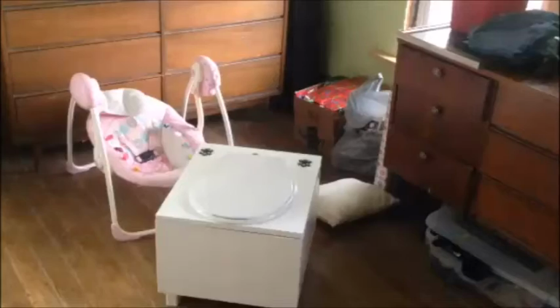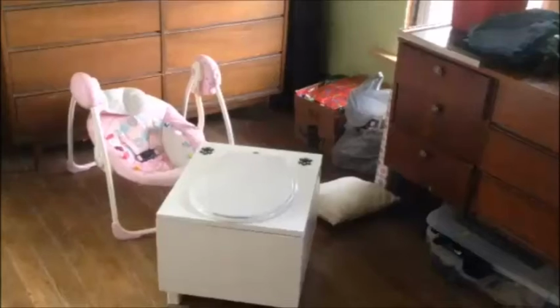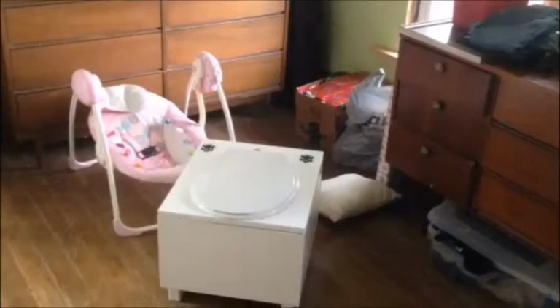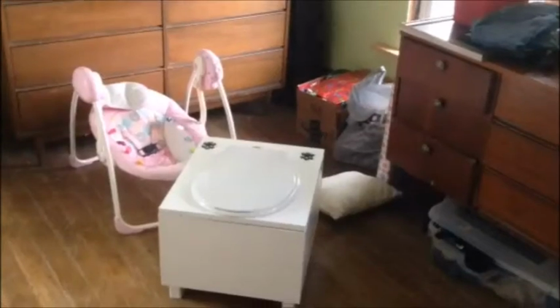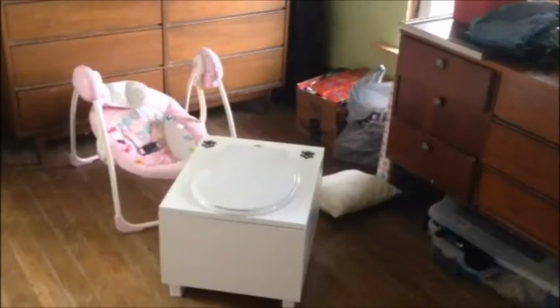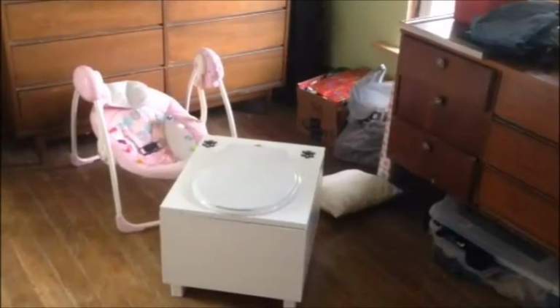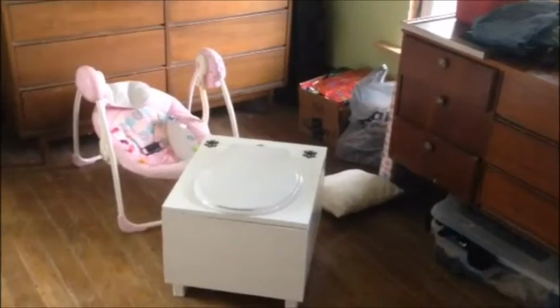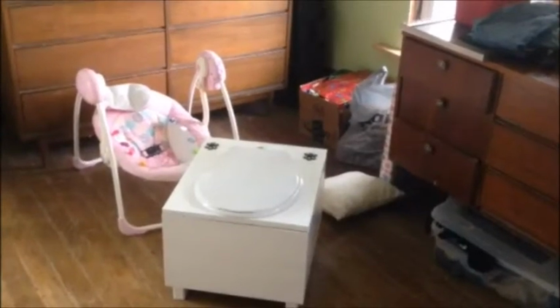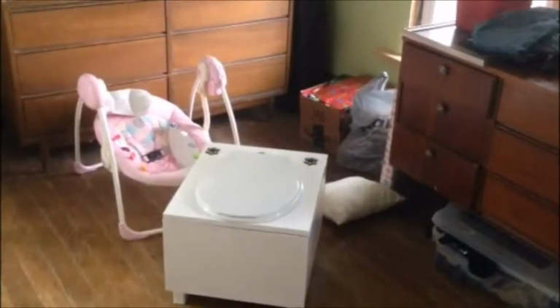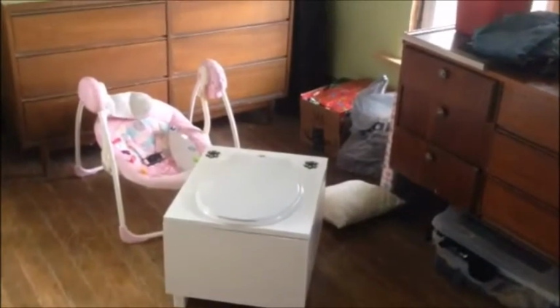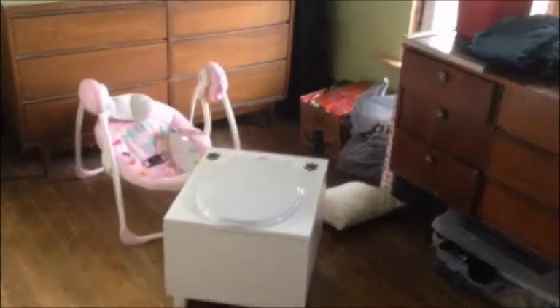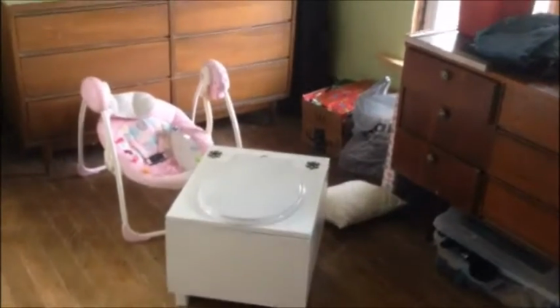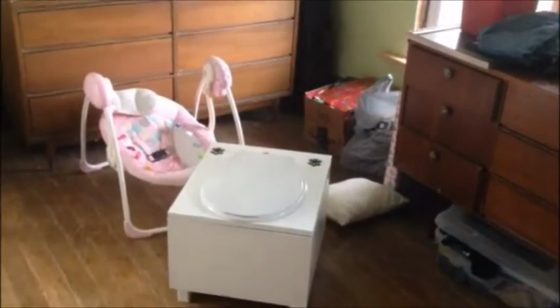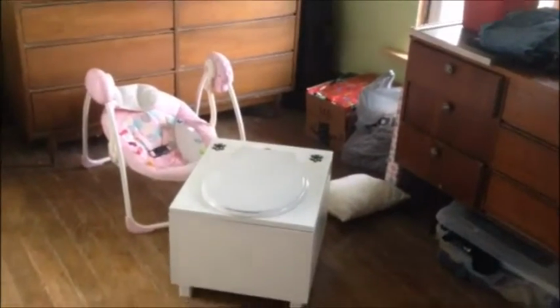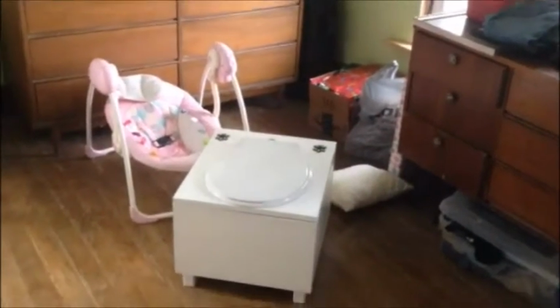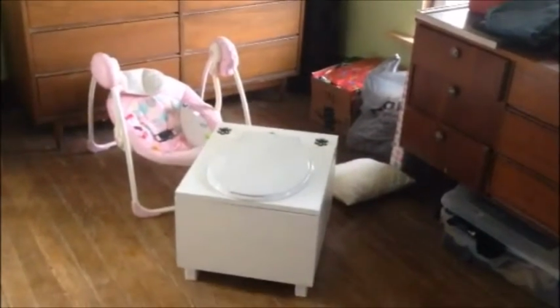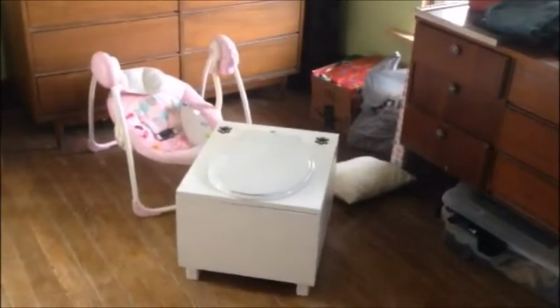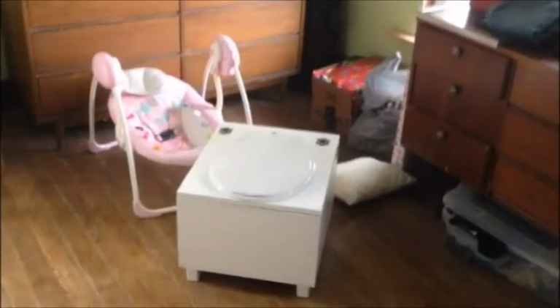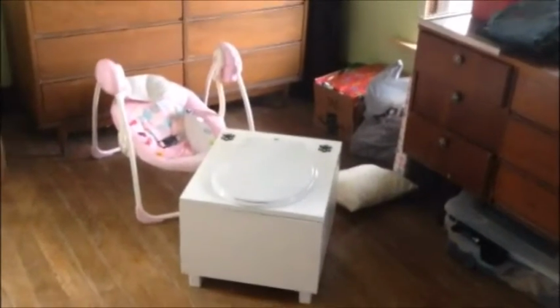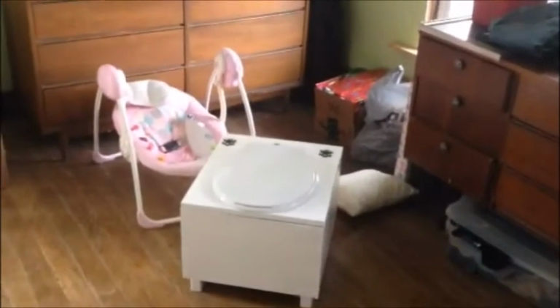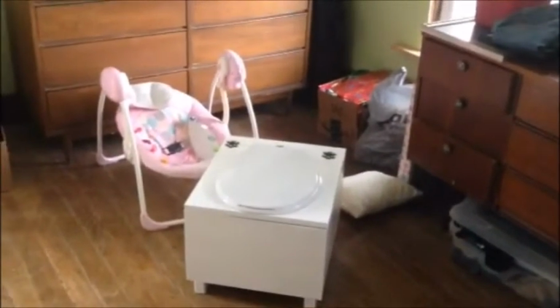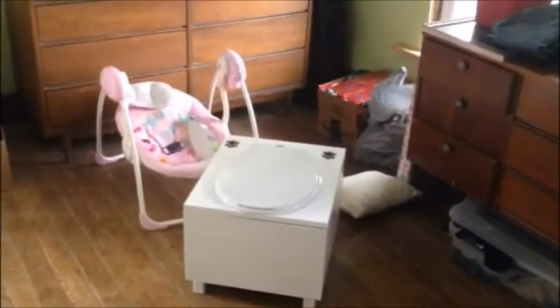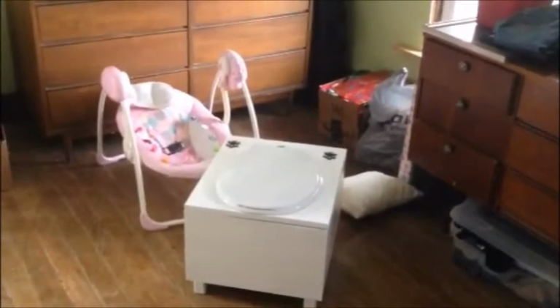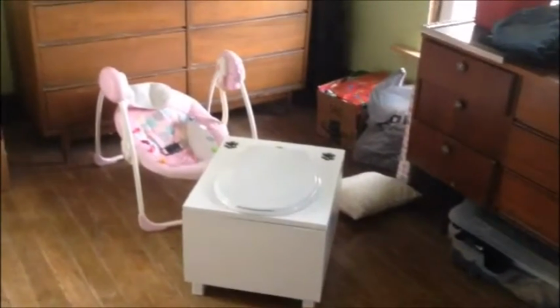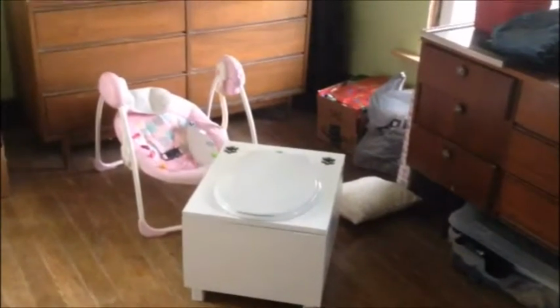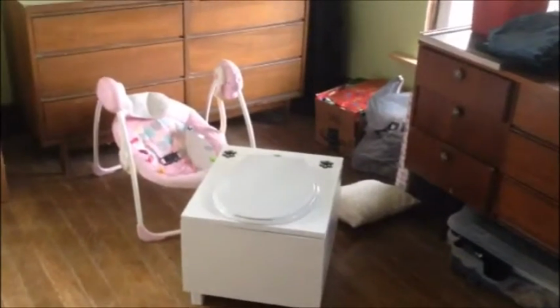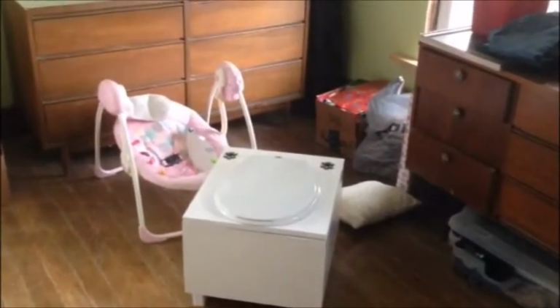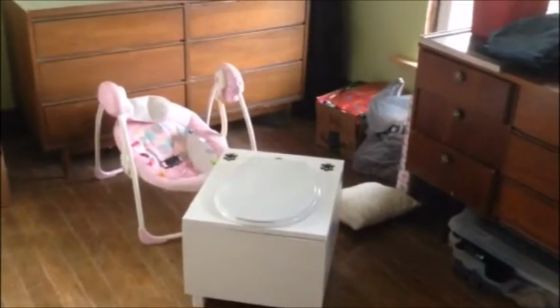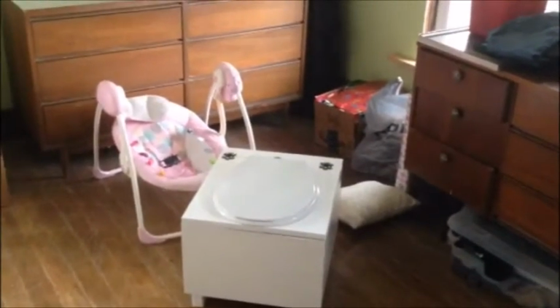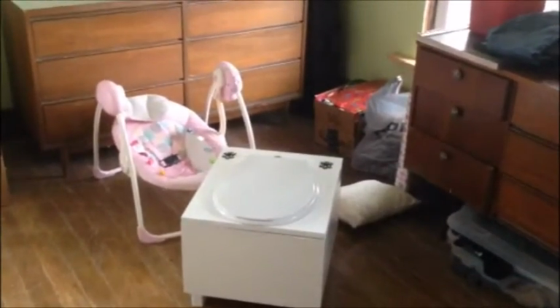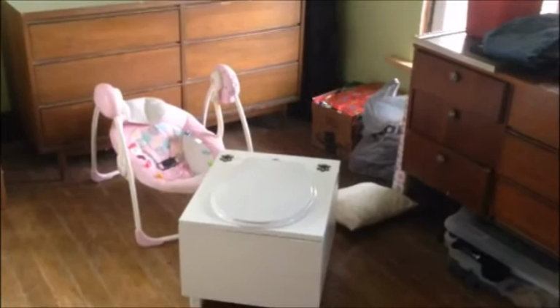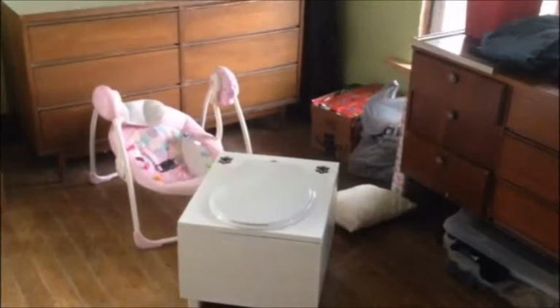Here we see the composting potty in its natural environment.